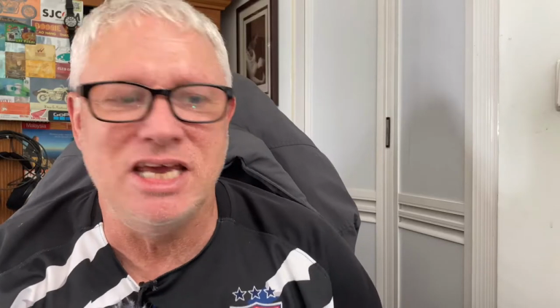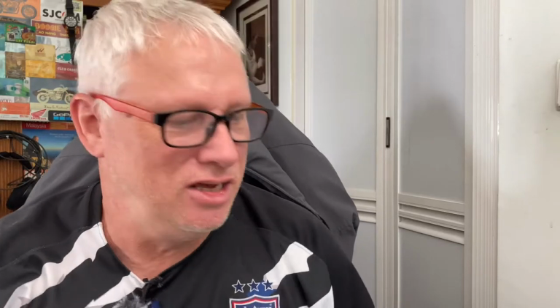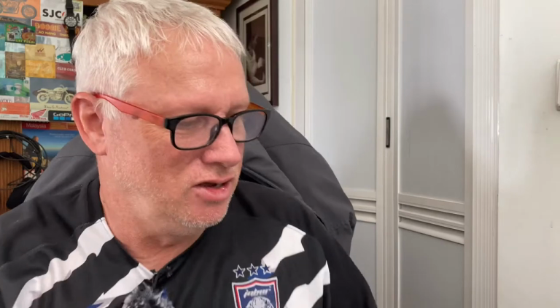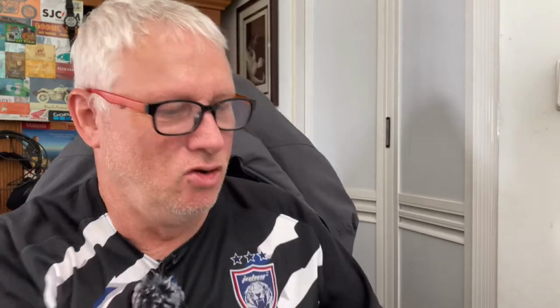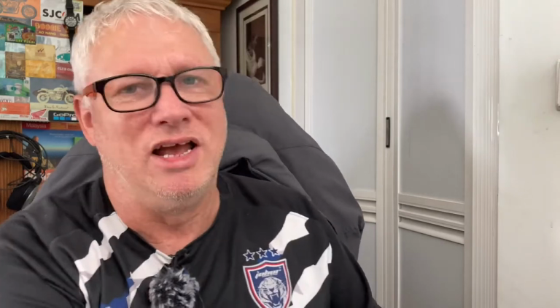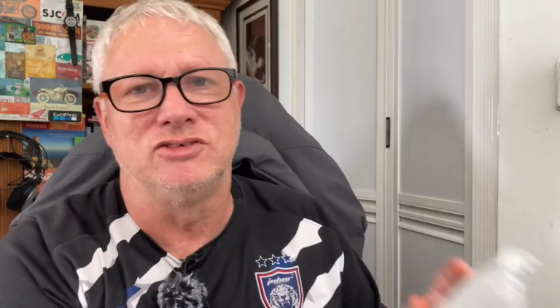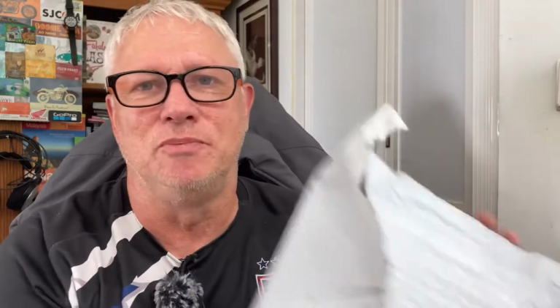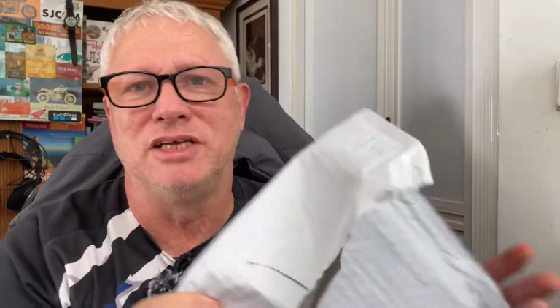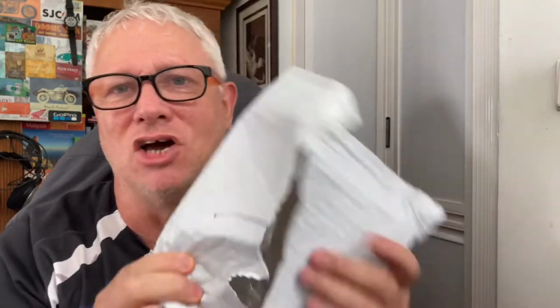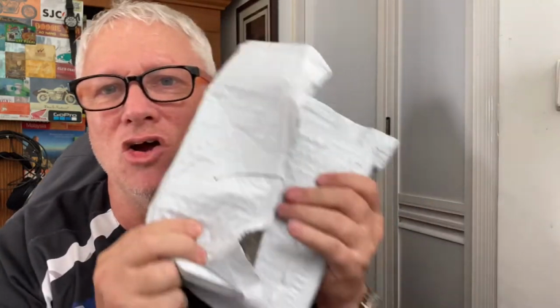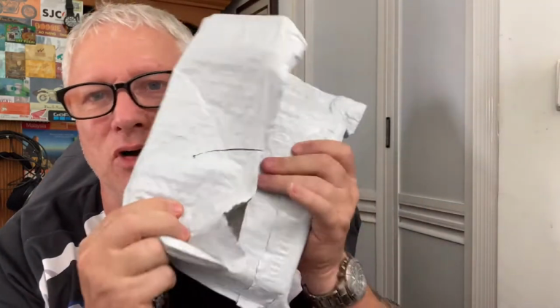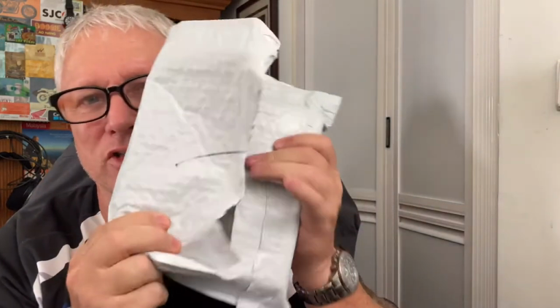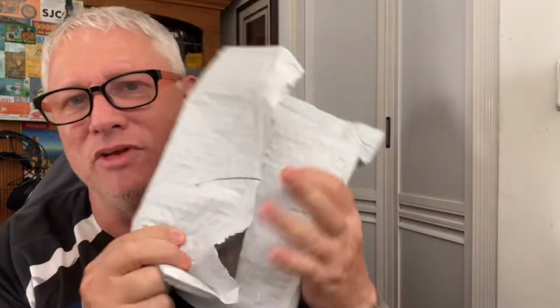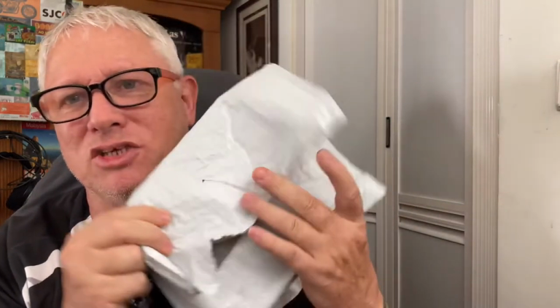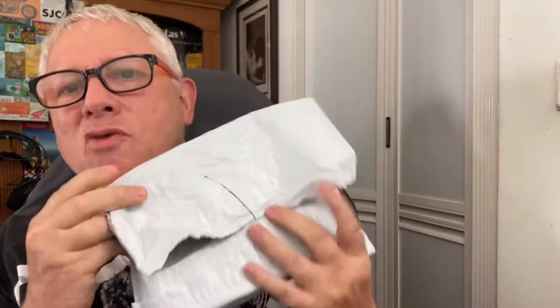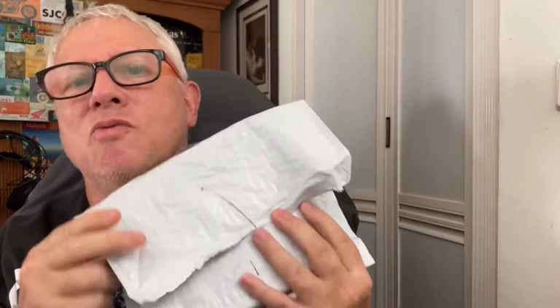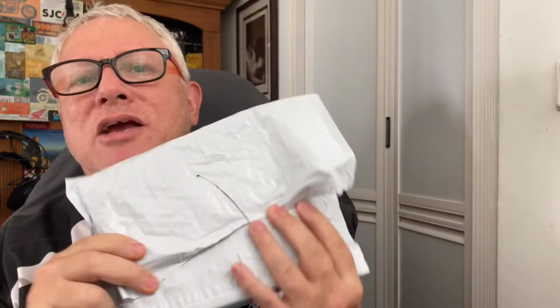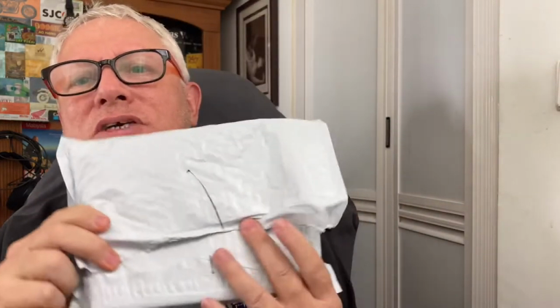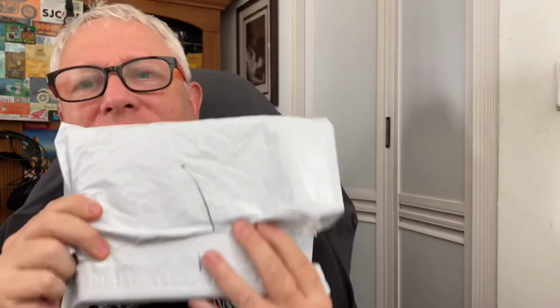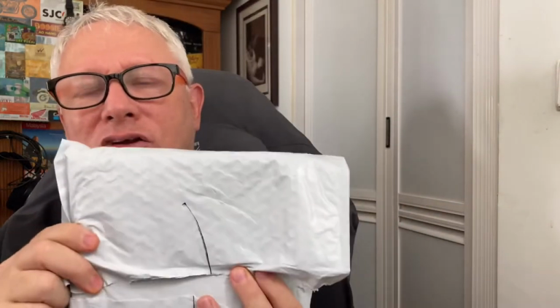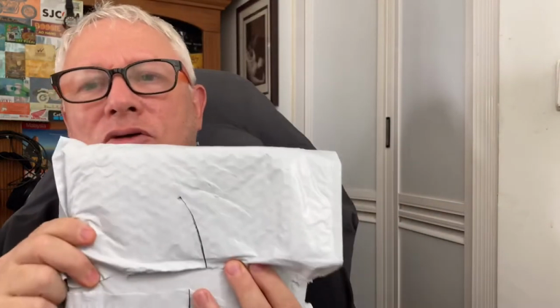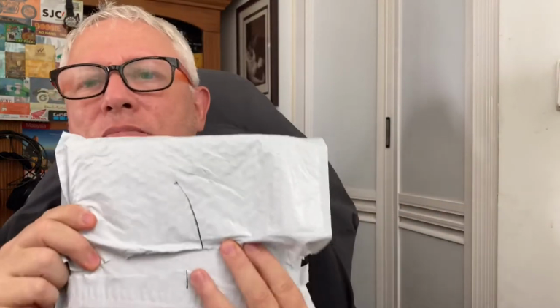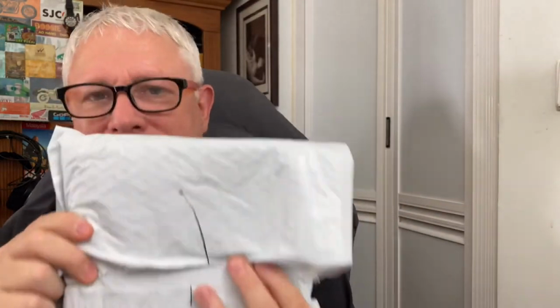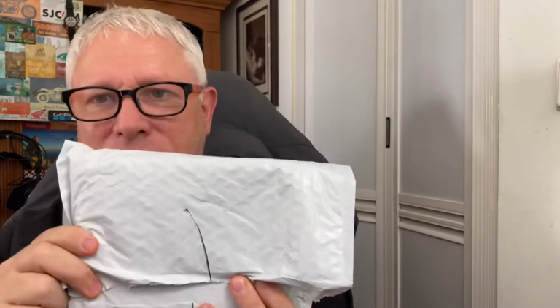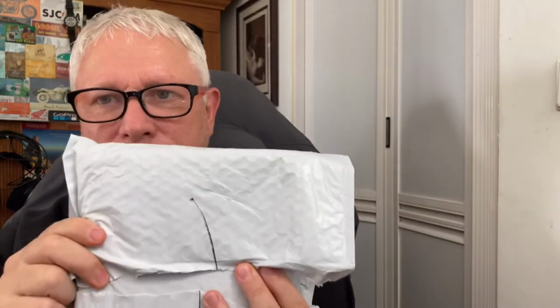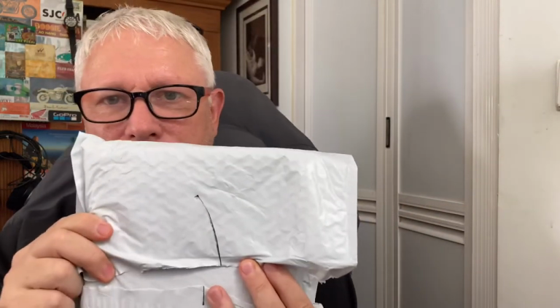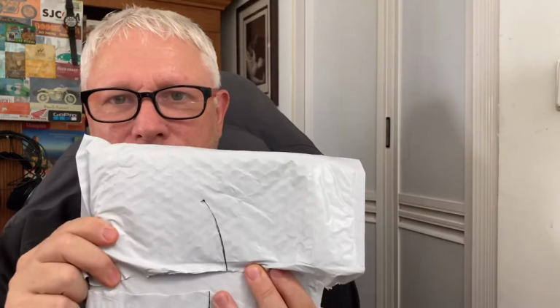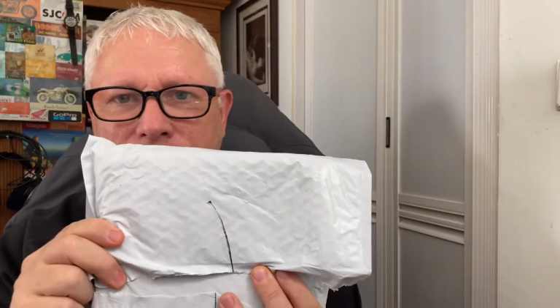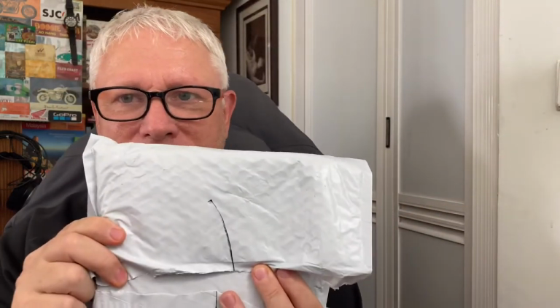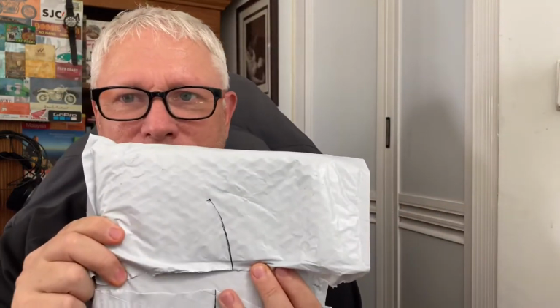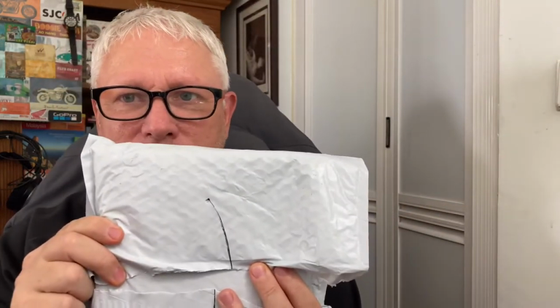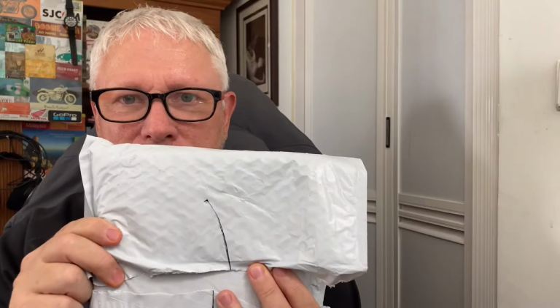Today we have something to open - something that I hope will make my channel better. So let's have a look, shall we?